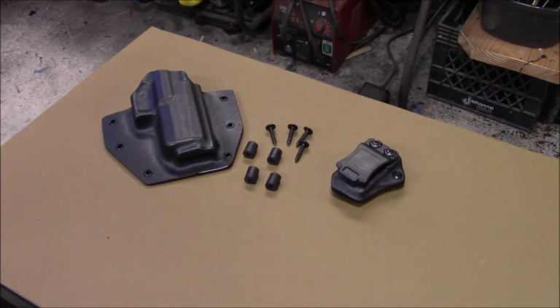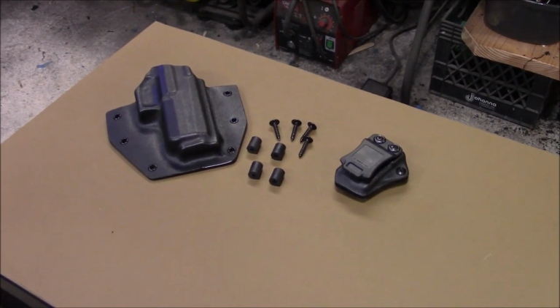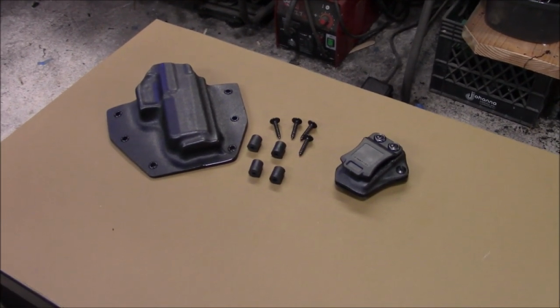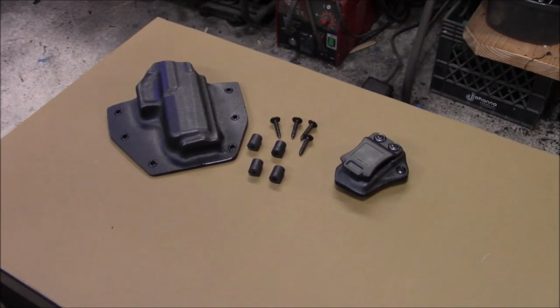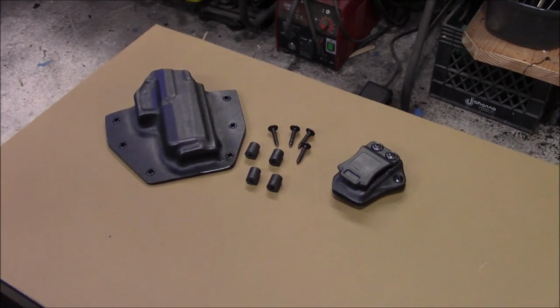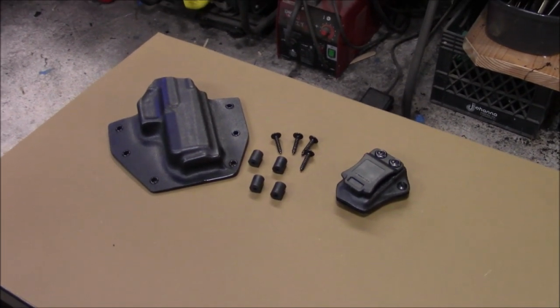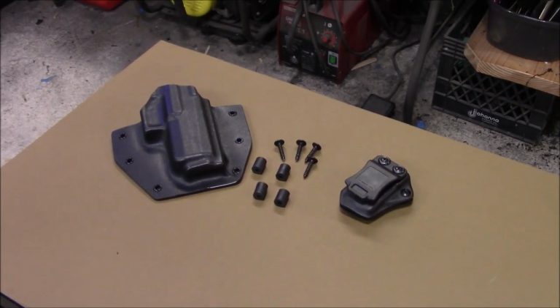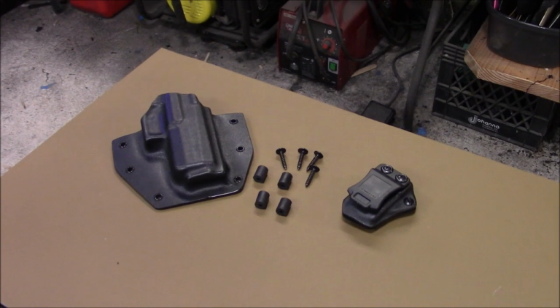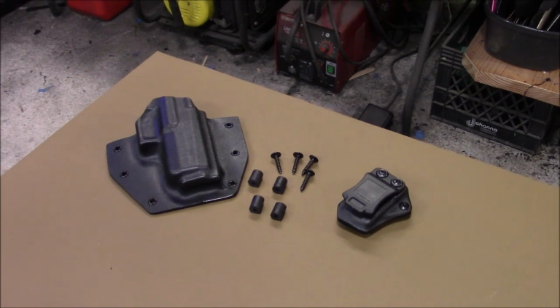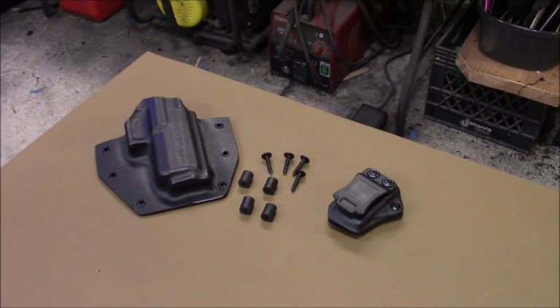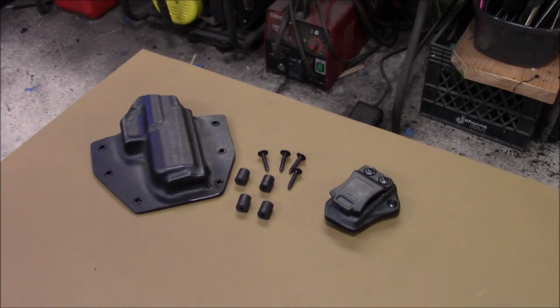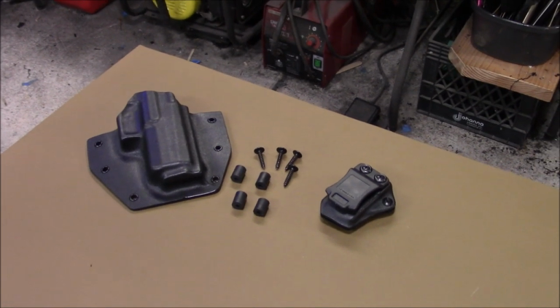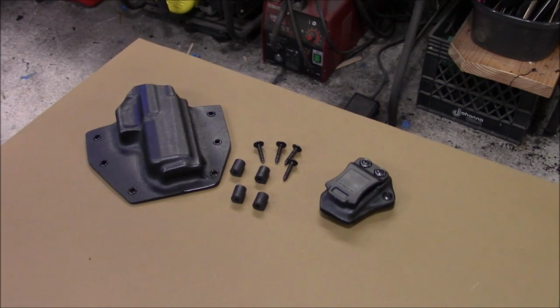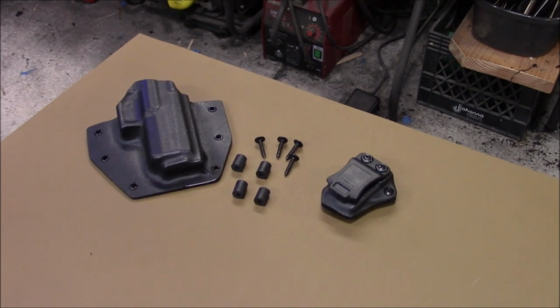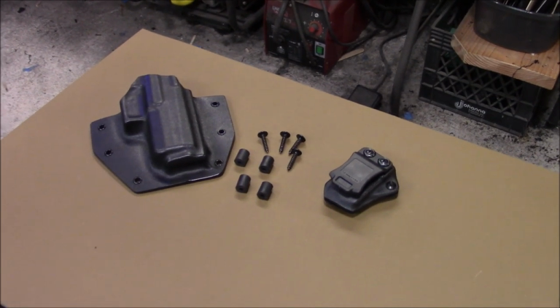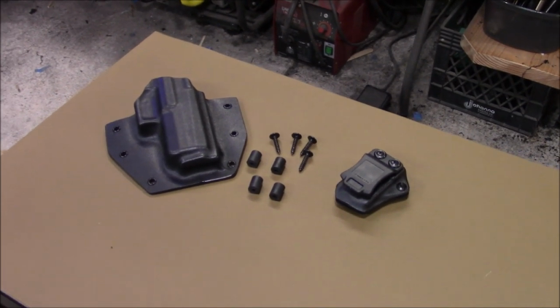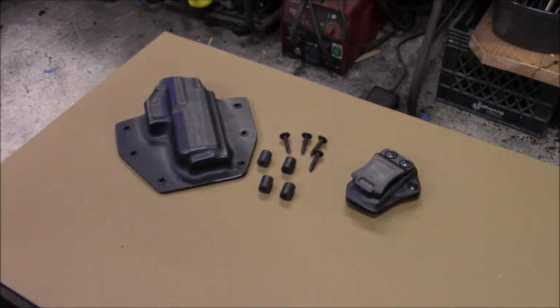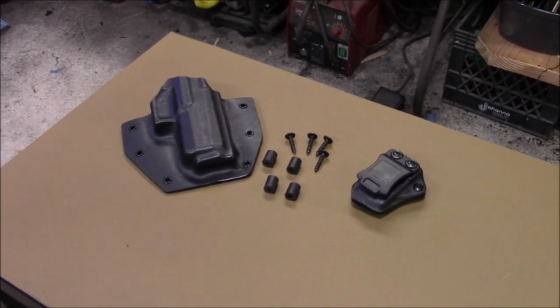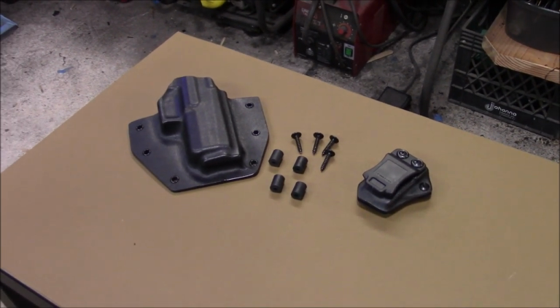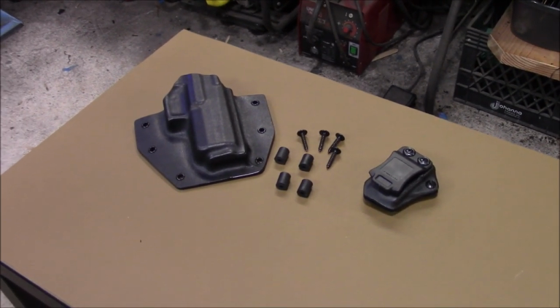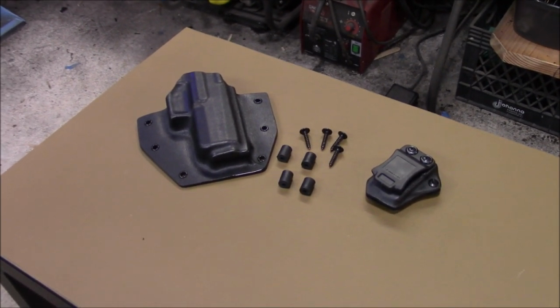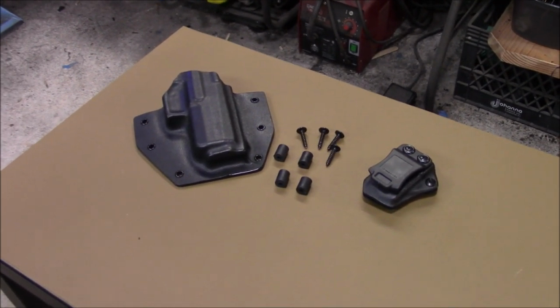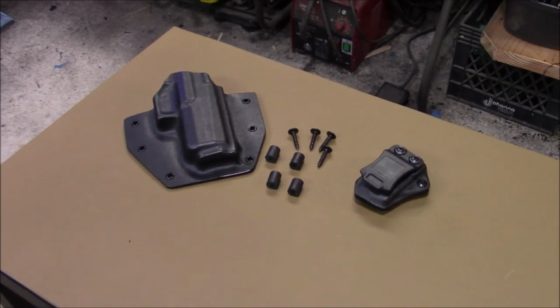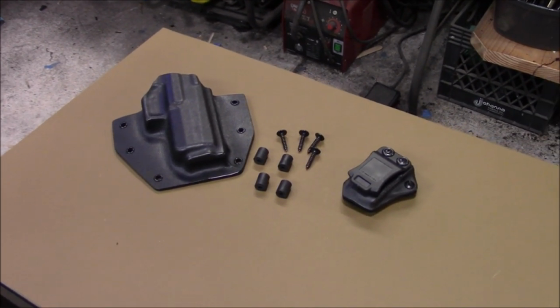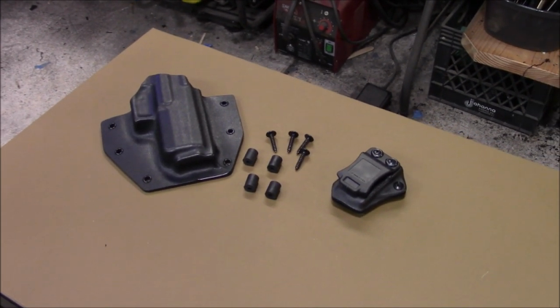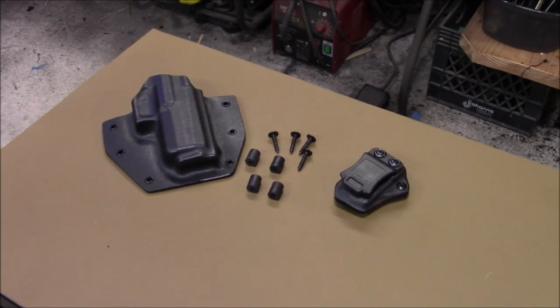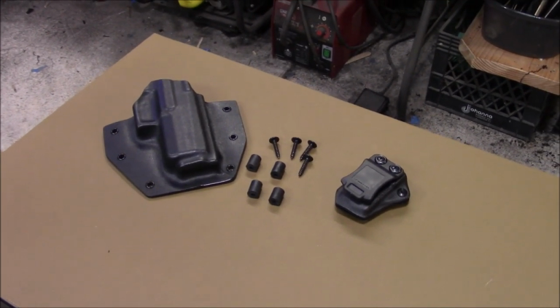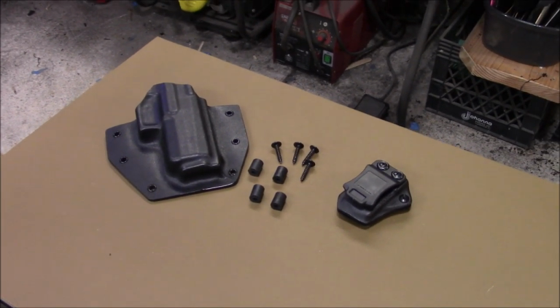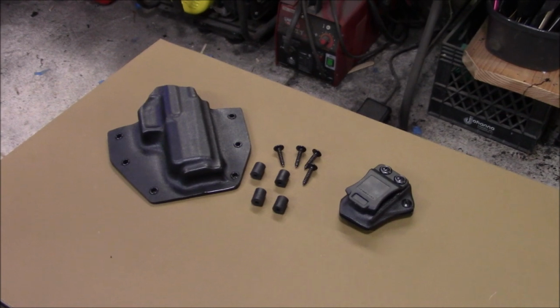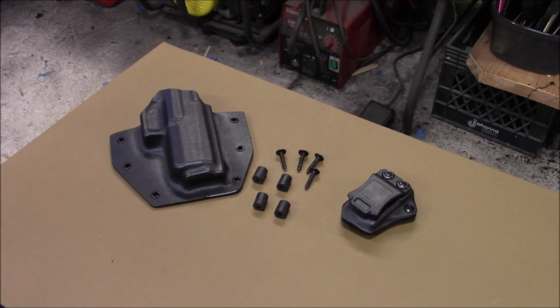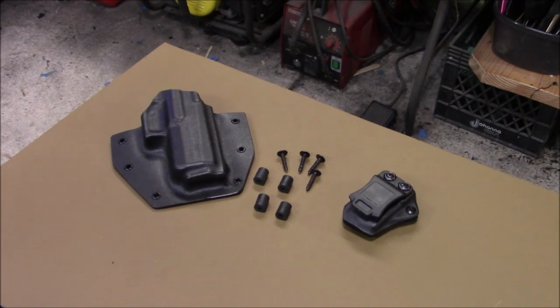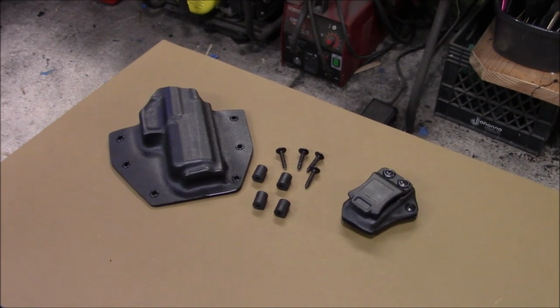So maybe I'll put it on the website, or make a video saying yes, I can do it if I have the mold for your gun, just like all the holsters.